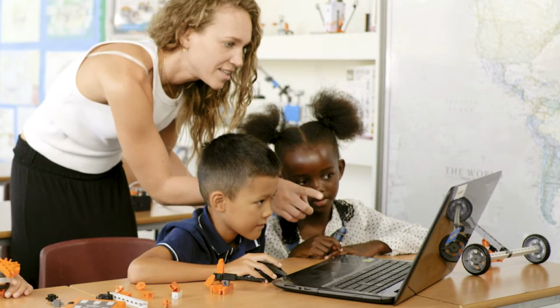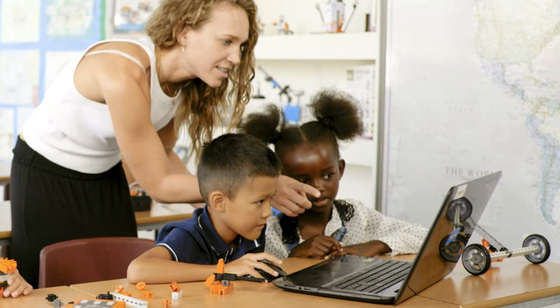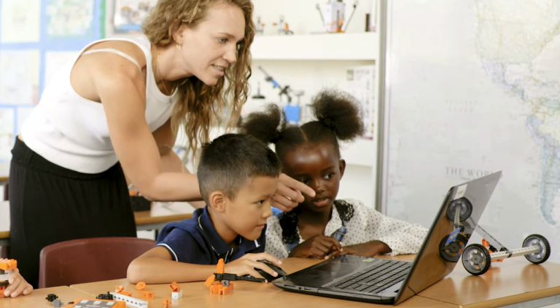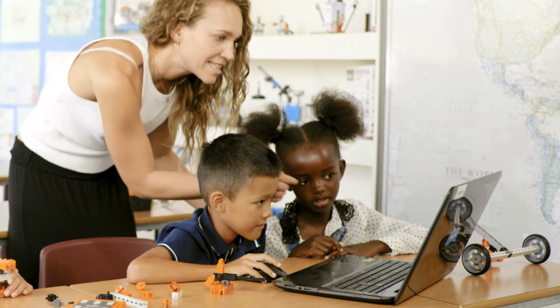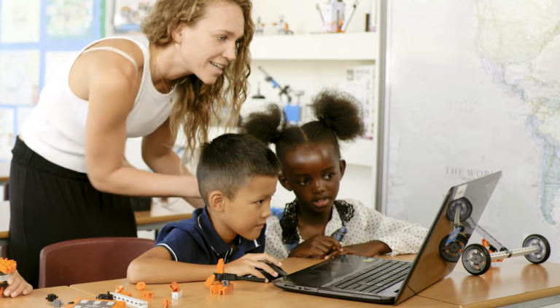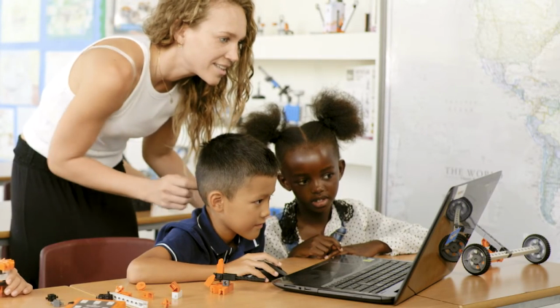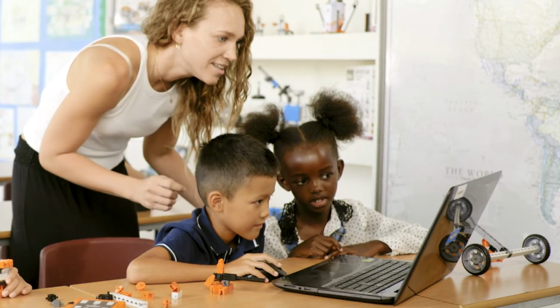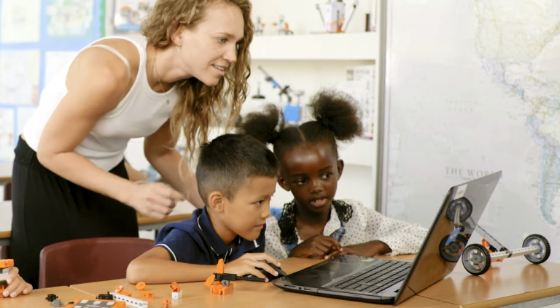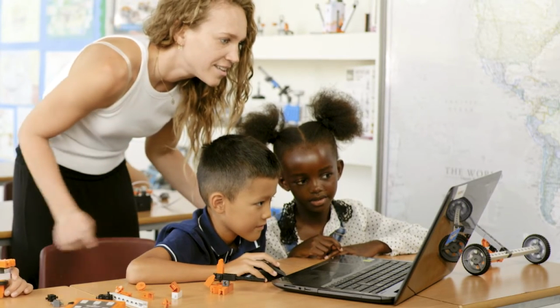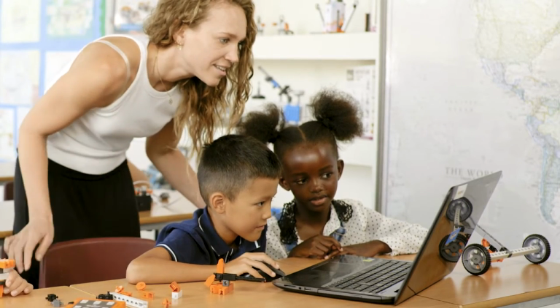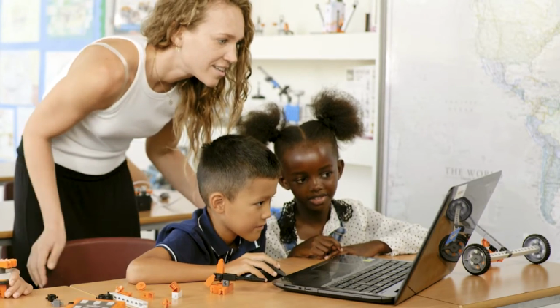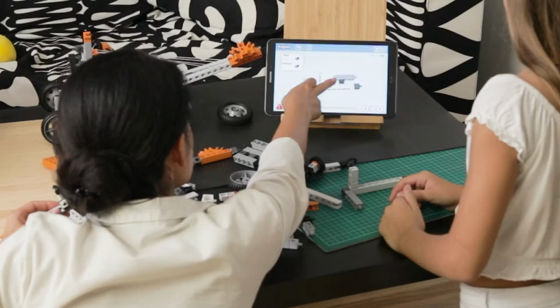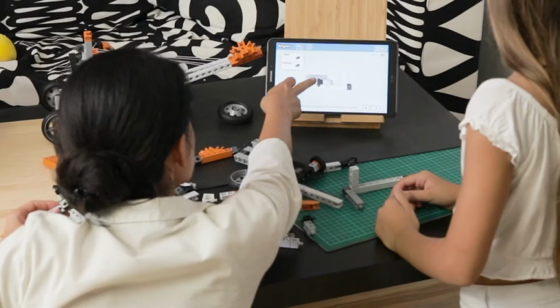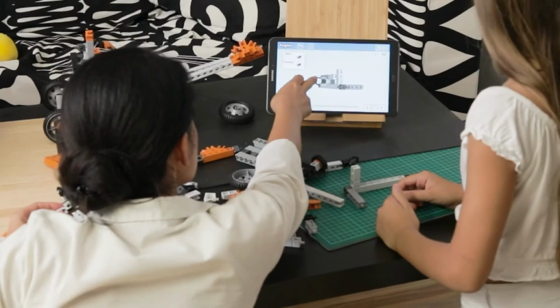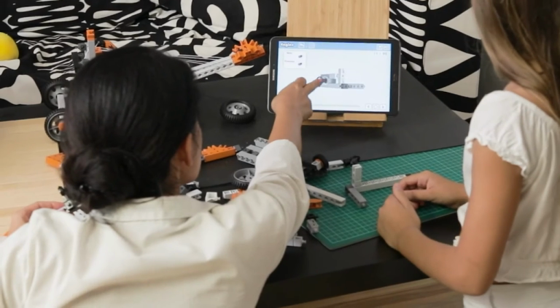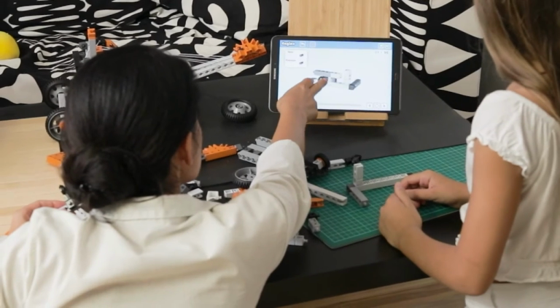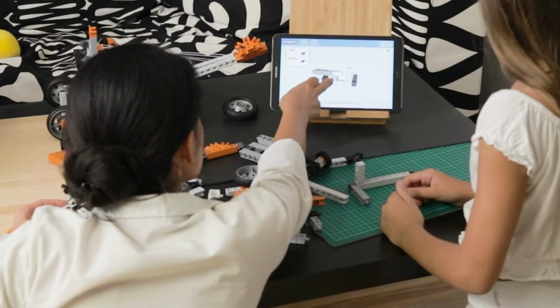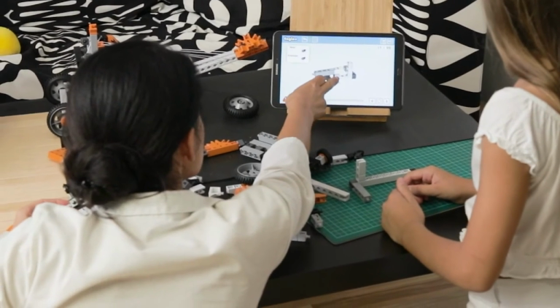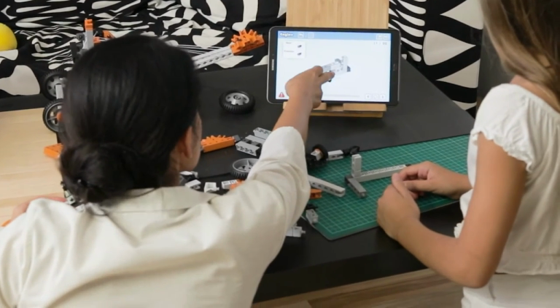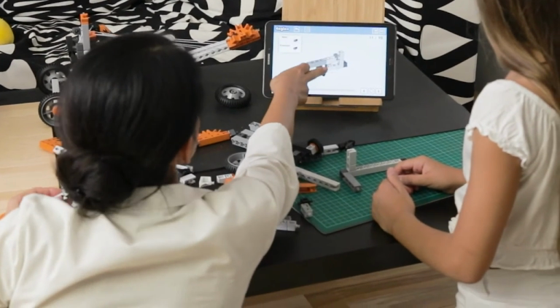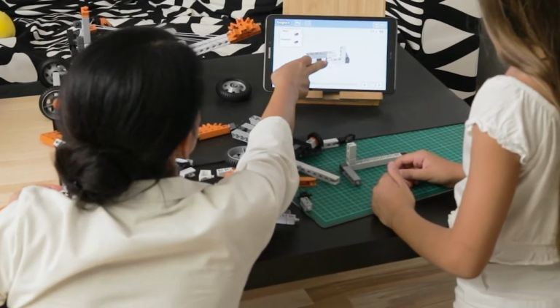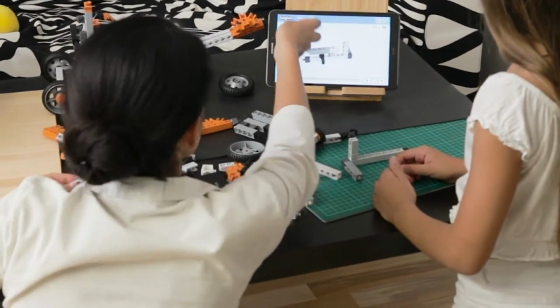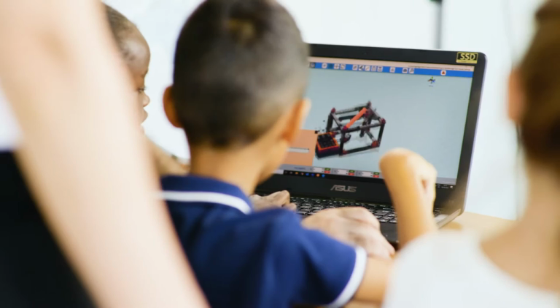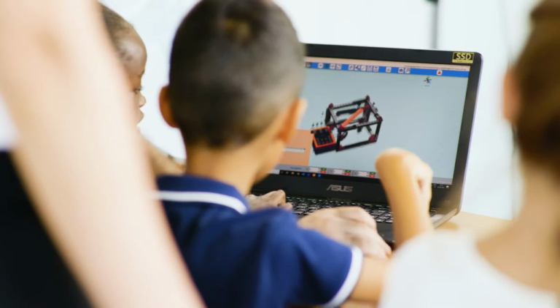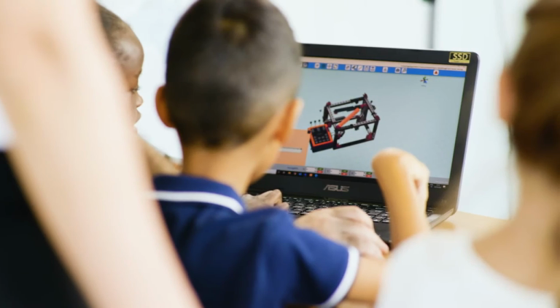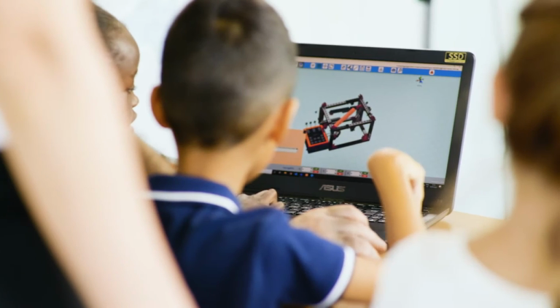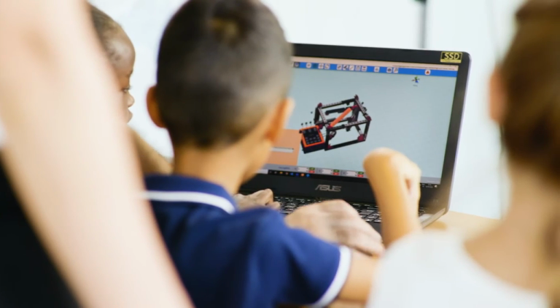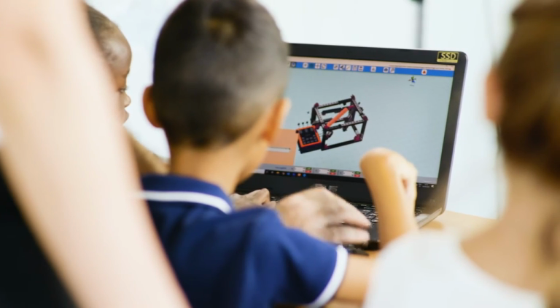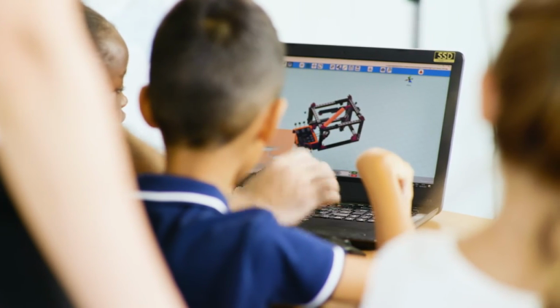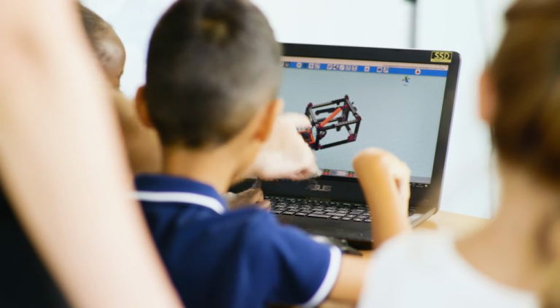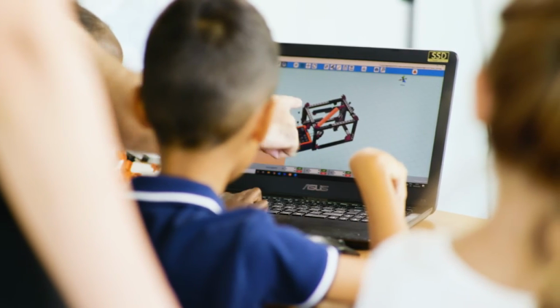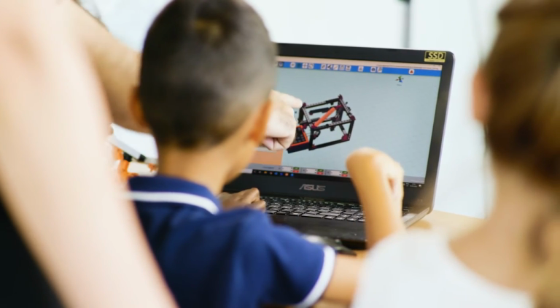Students can easily follow the 3D building instructions via tablets, mobile devices, or laptops, which helps them get started.